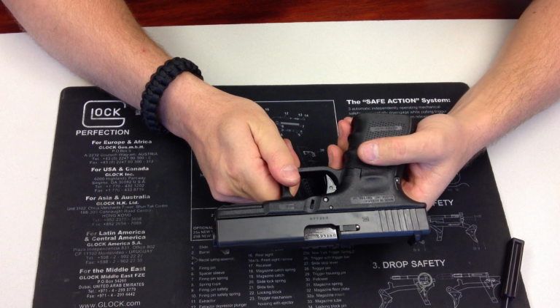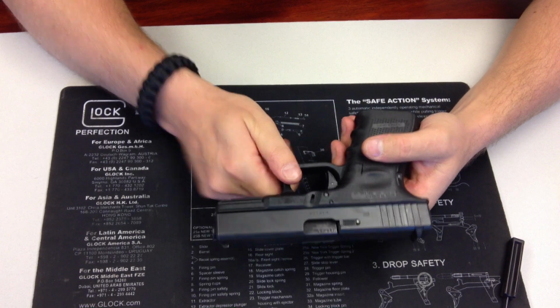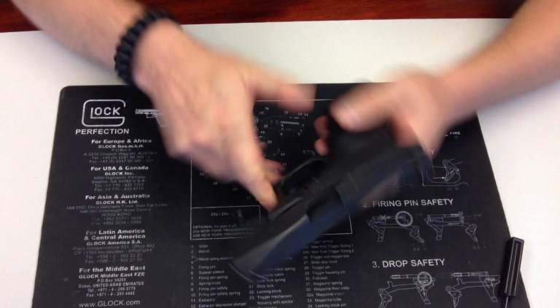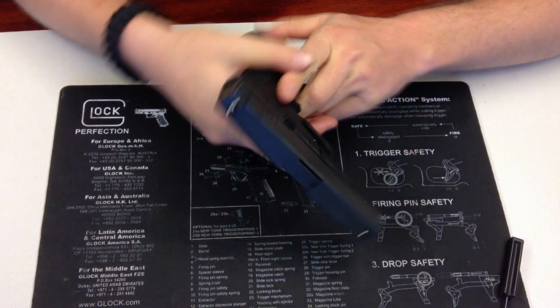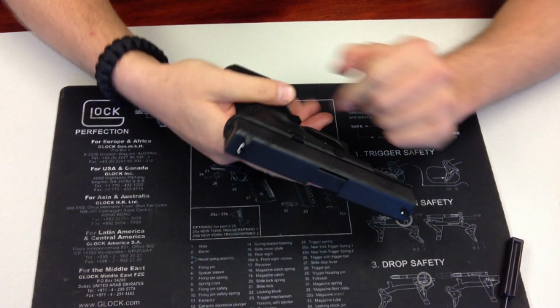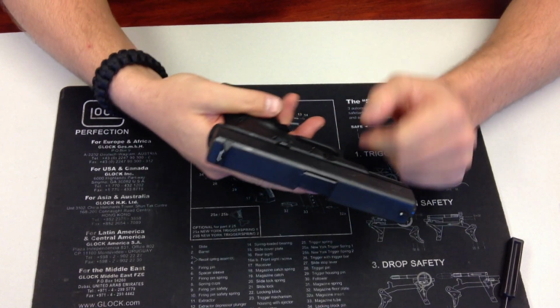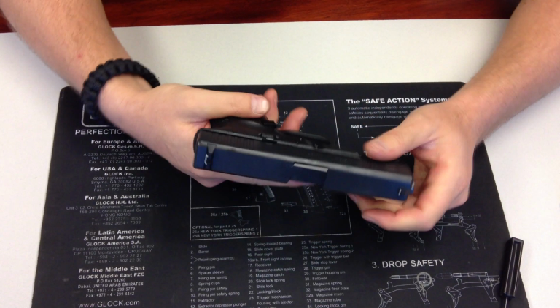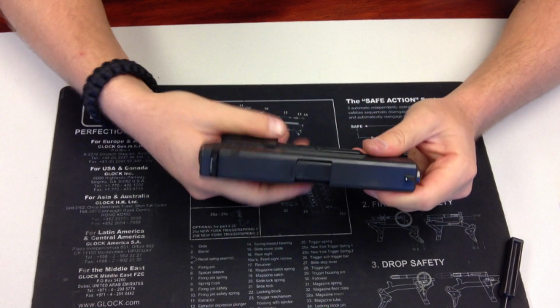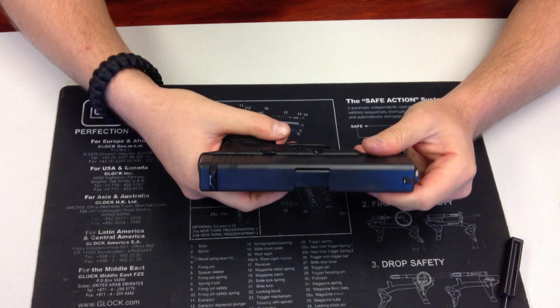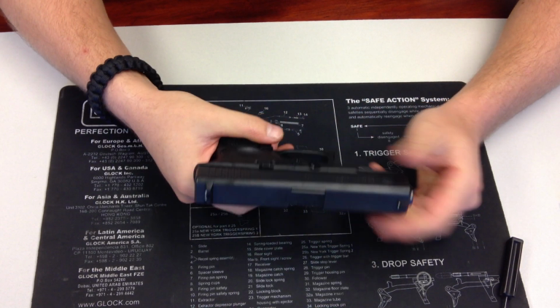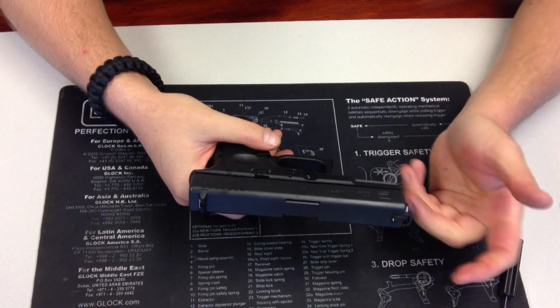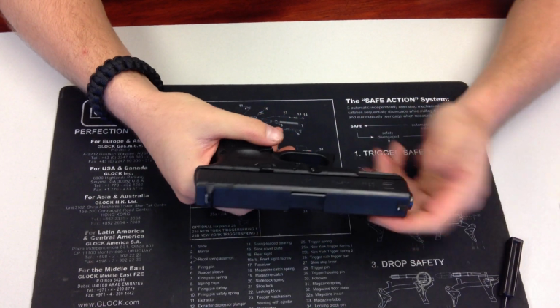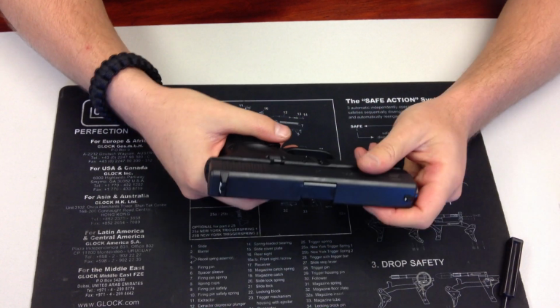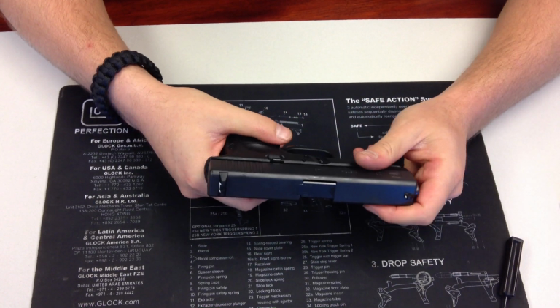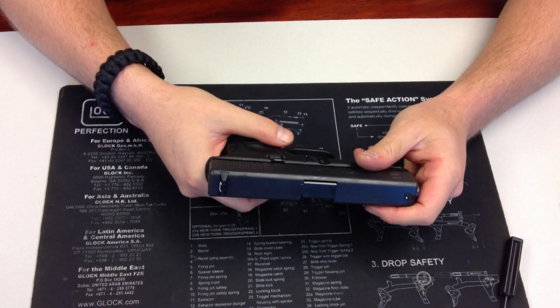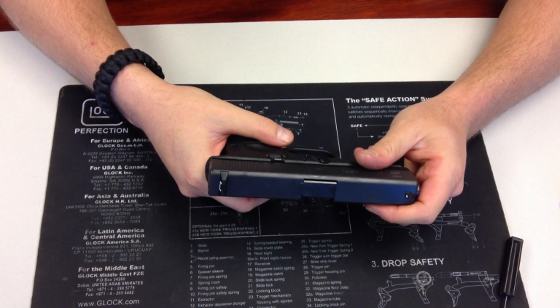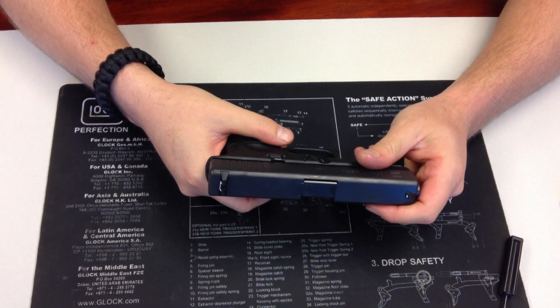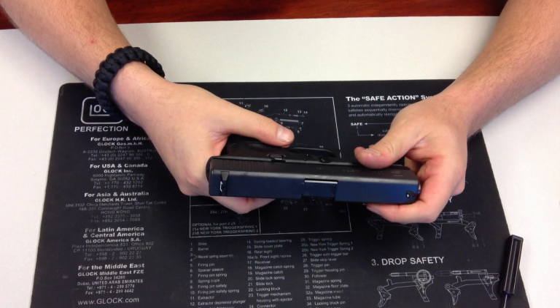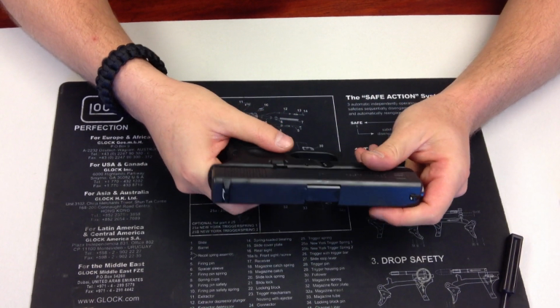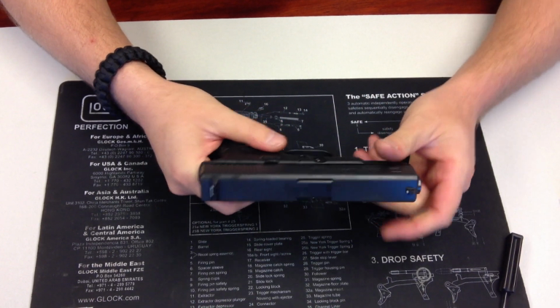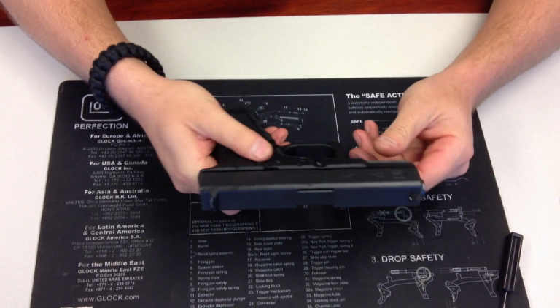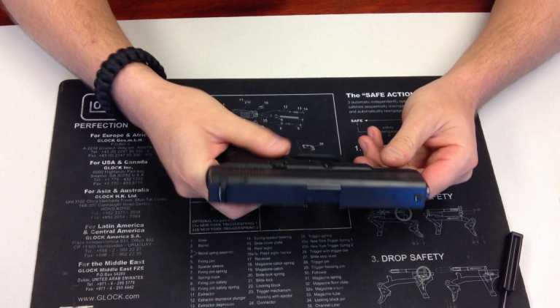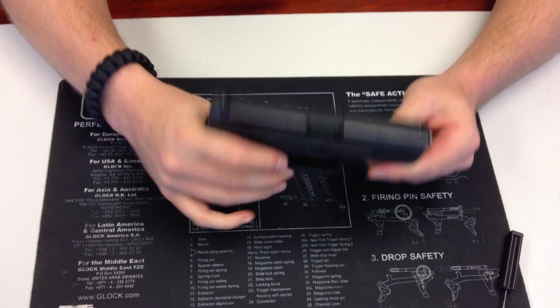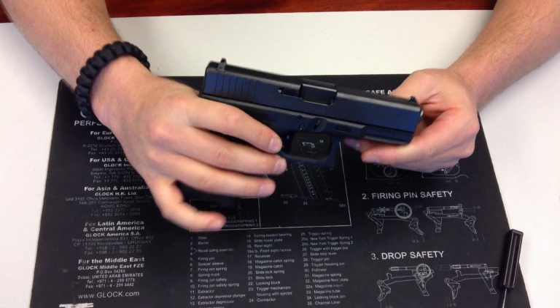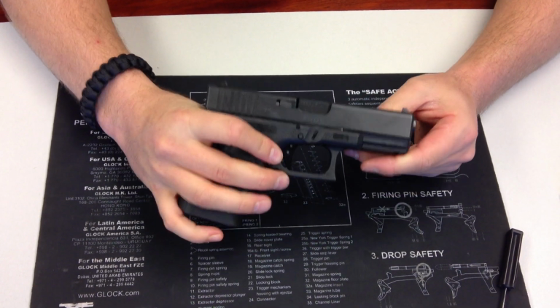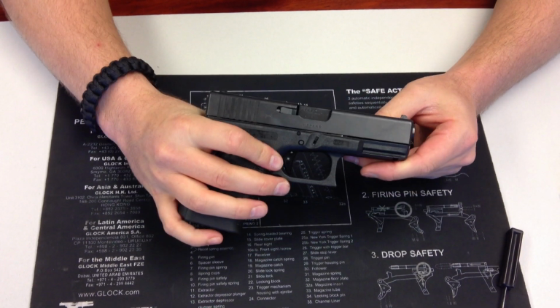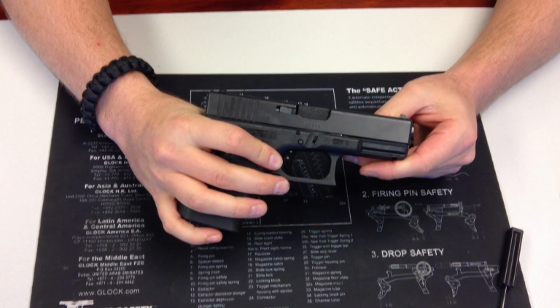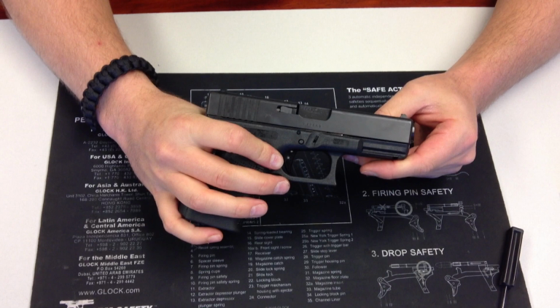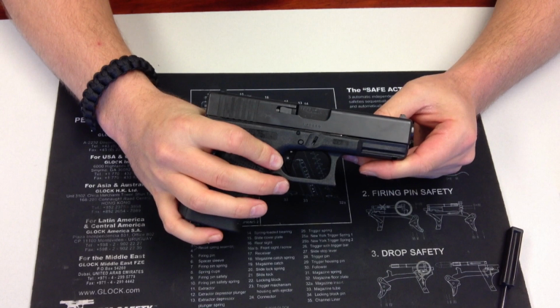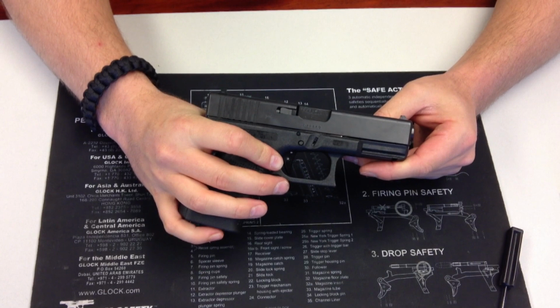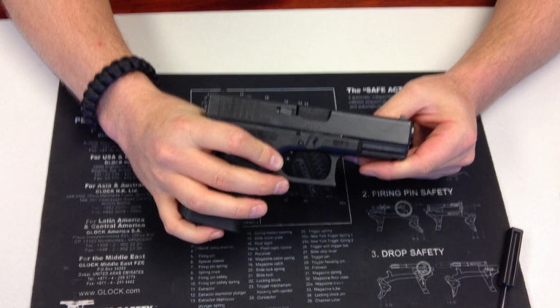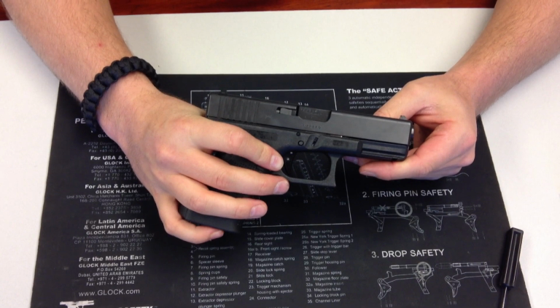And to change it, it takes about two minutes. Brought to you by Royal Arms Glock trigger.